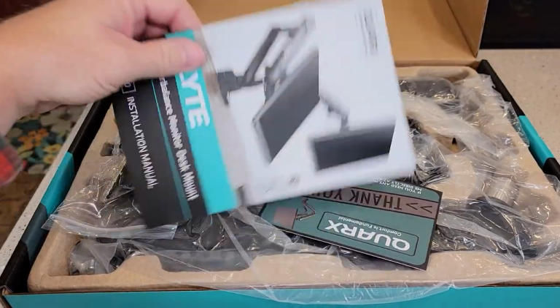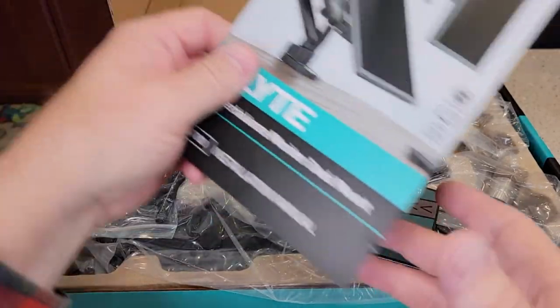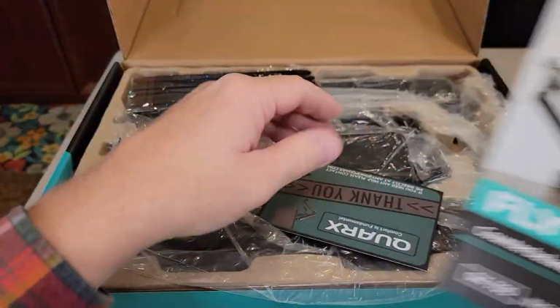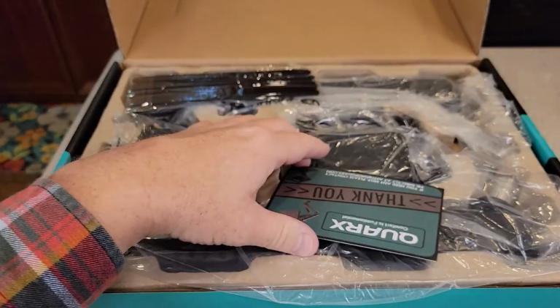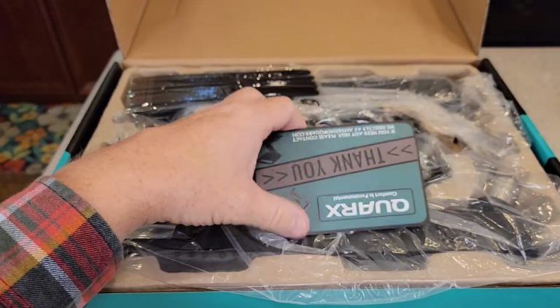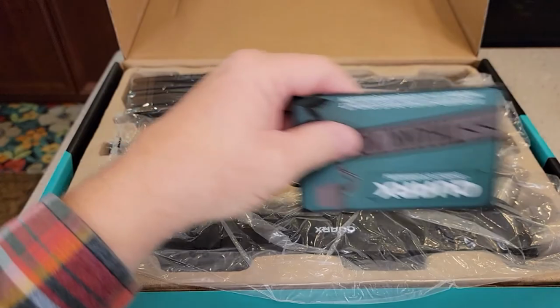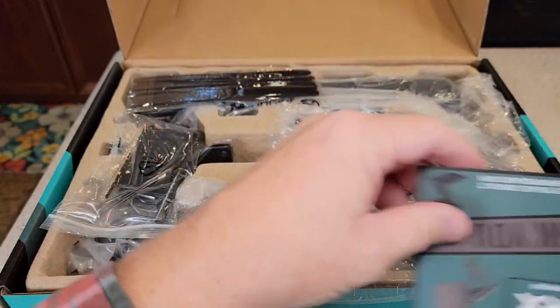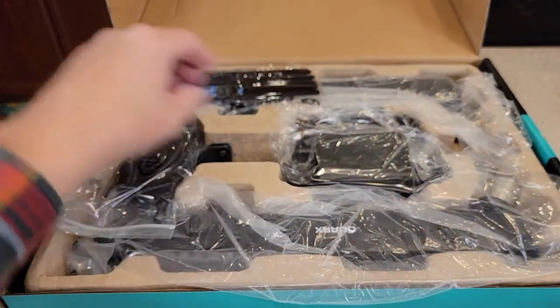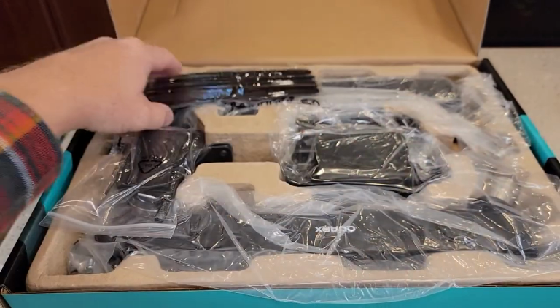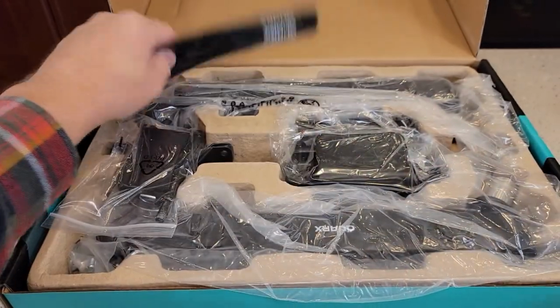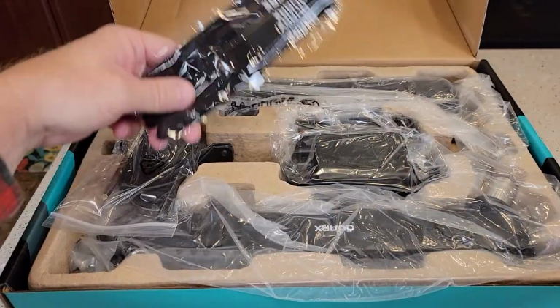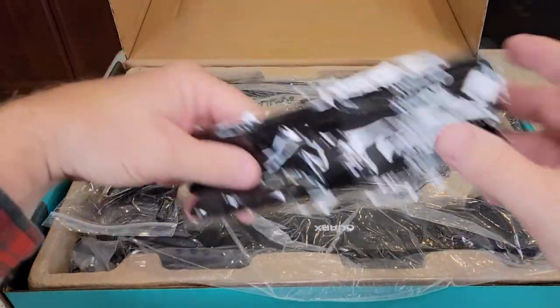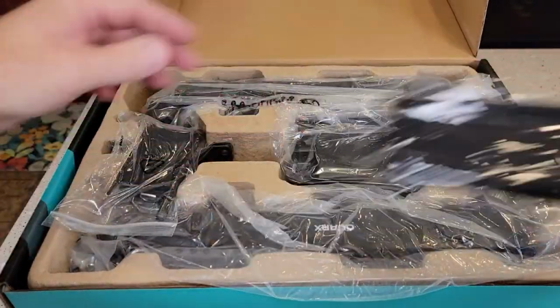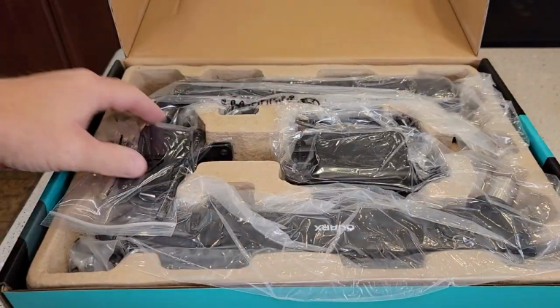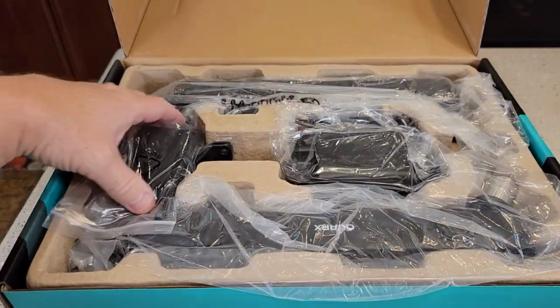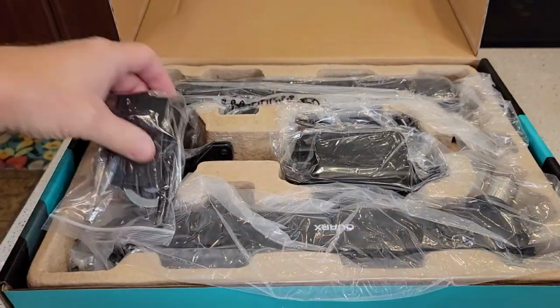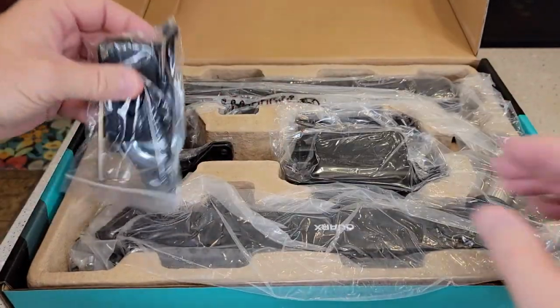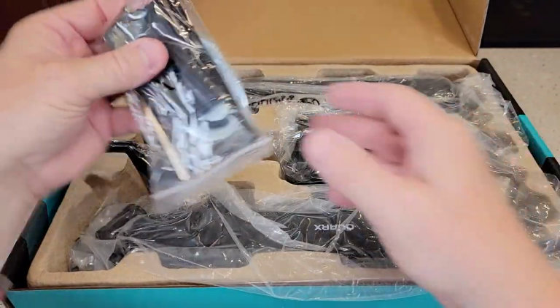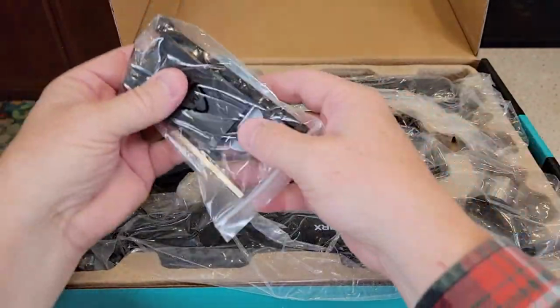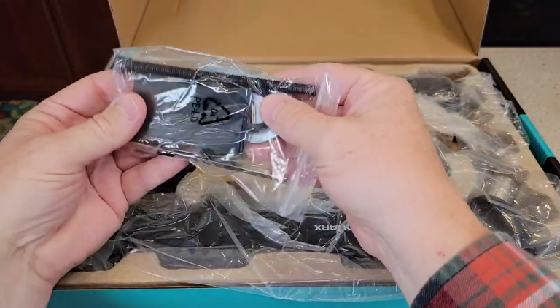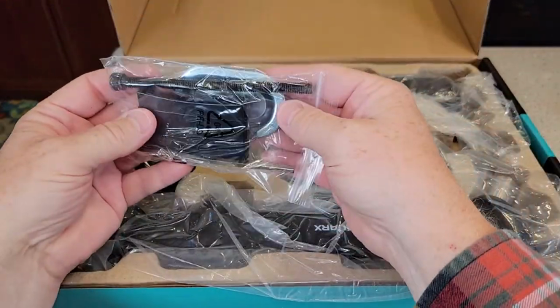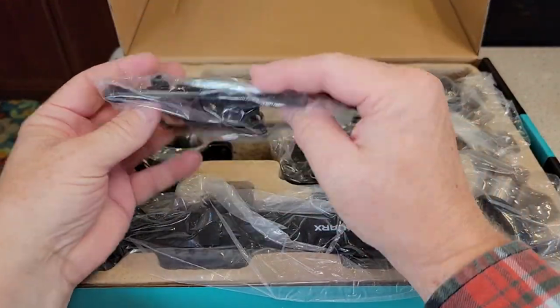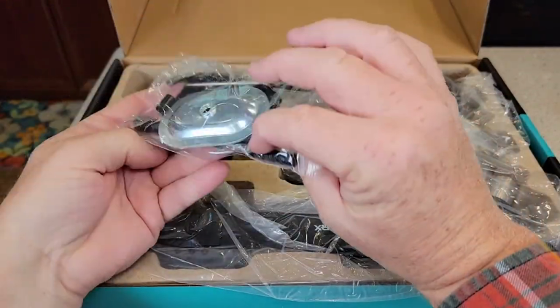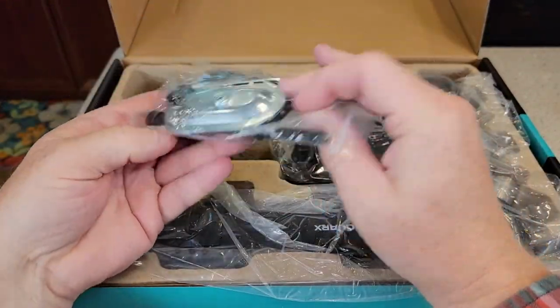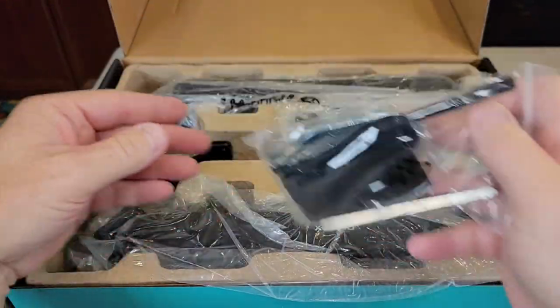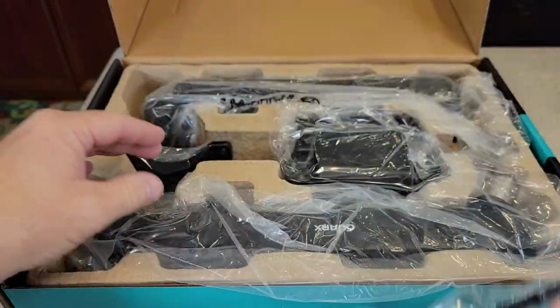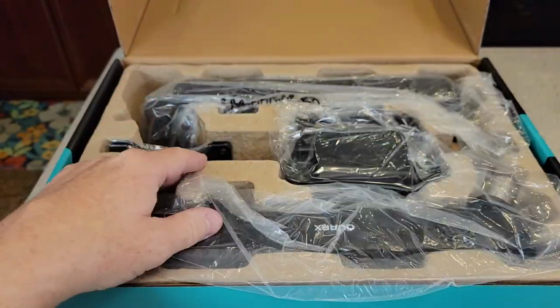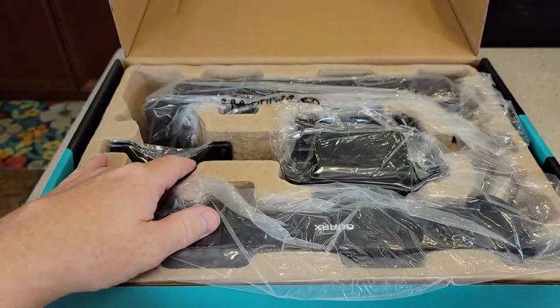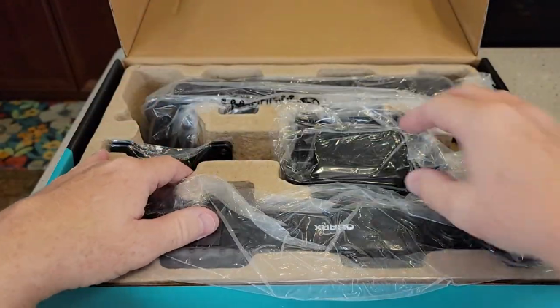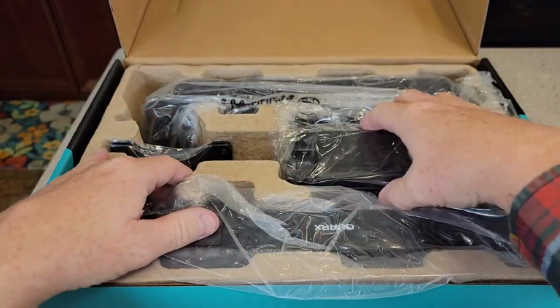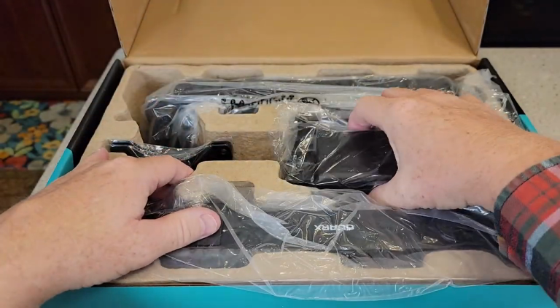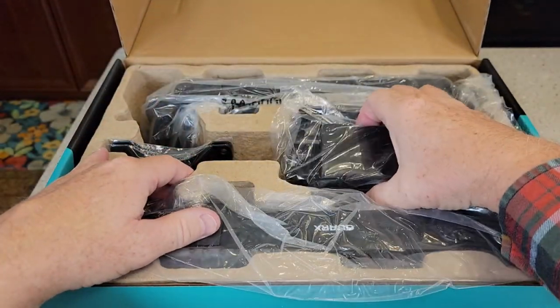We've got some manuals, Velcro strips, and parts.